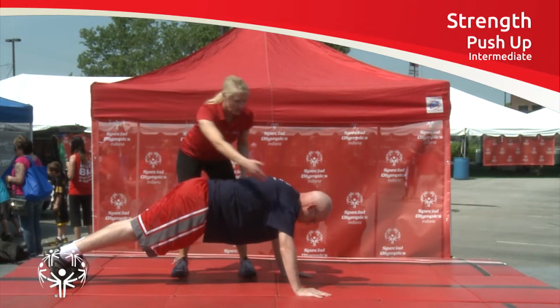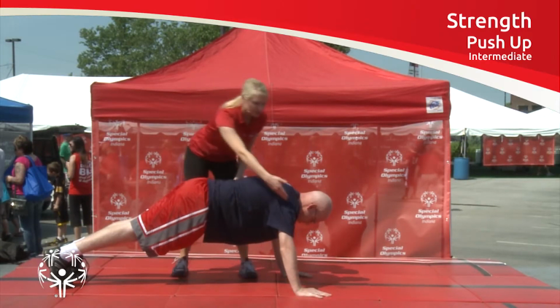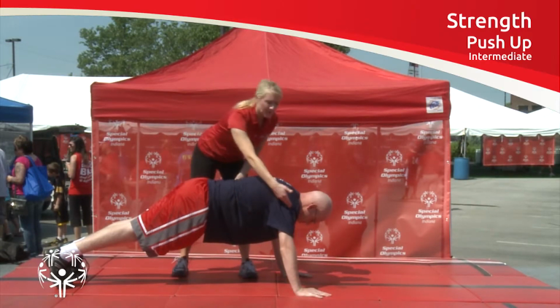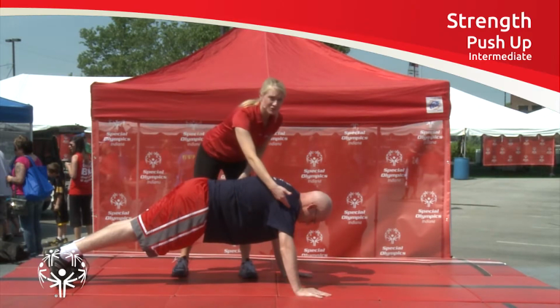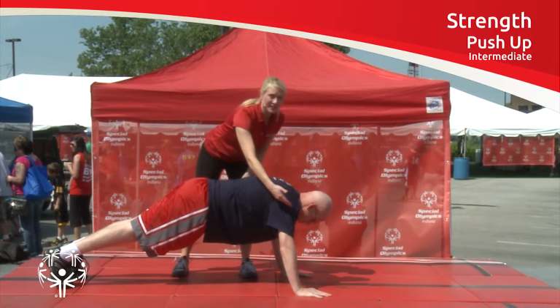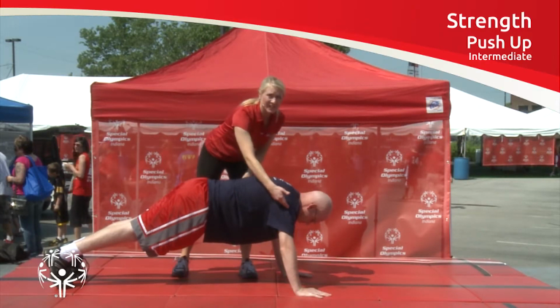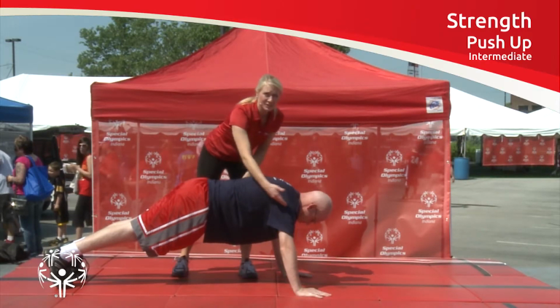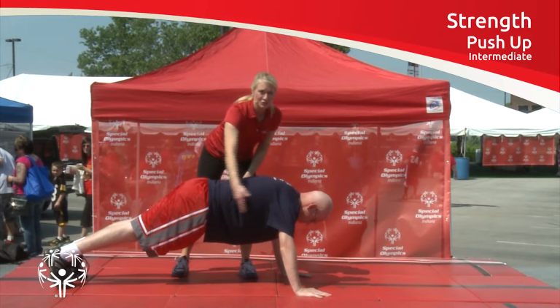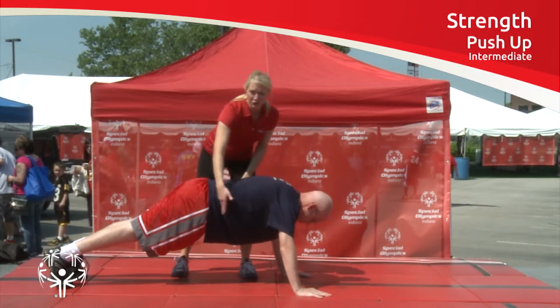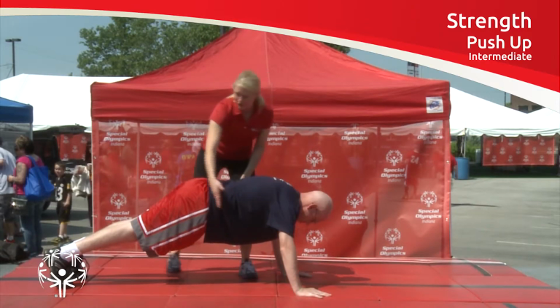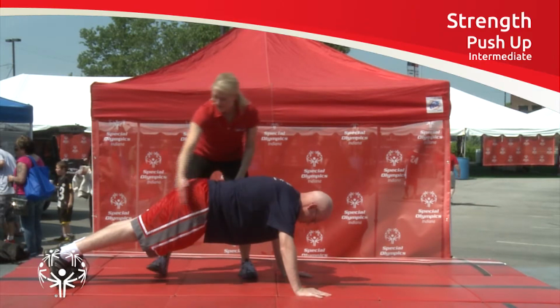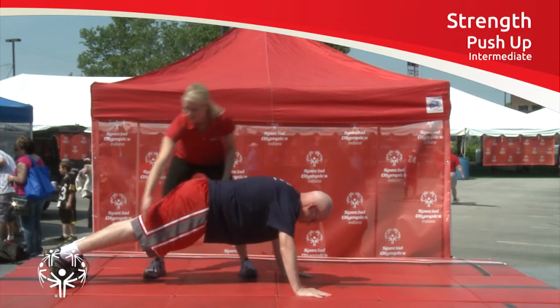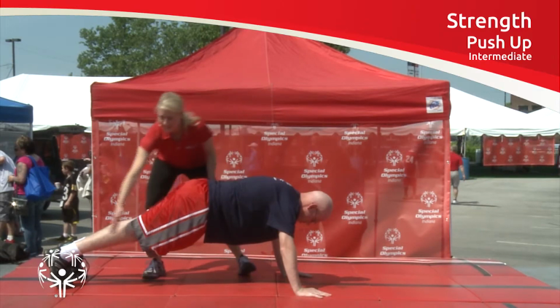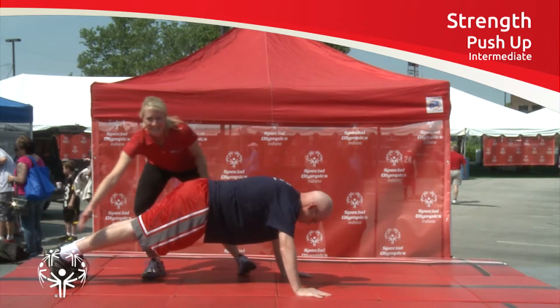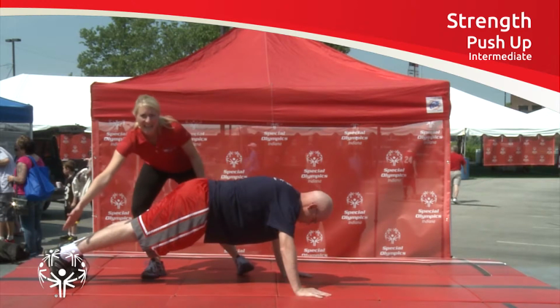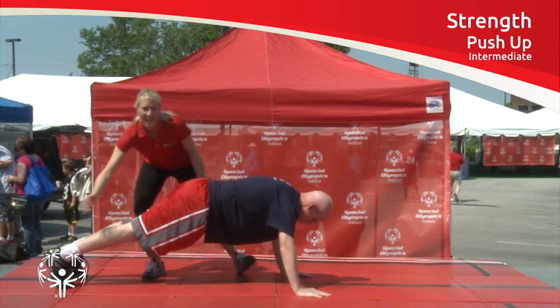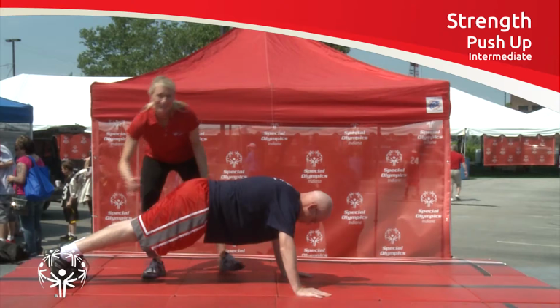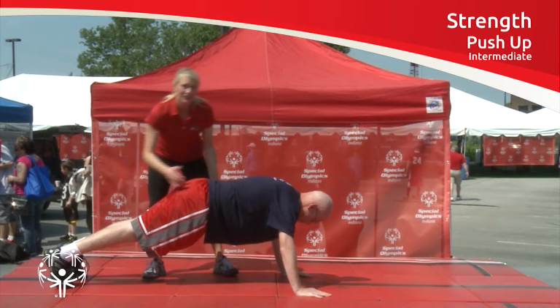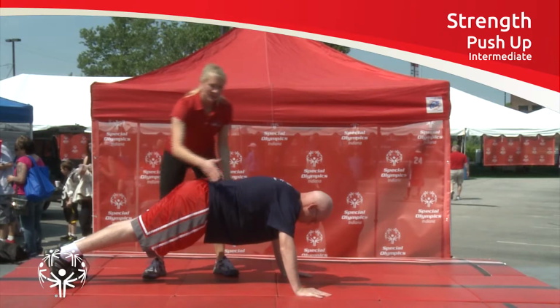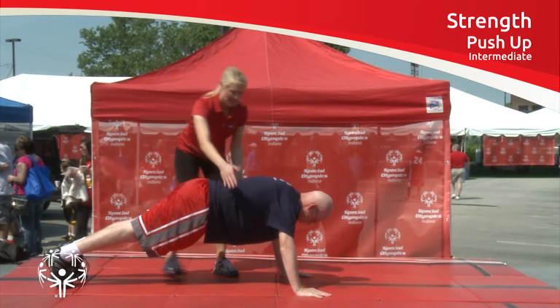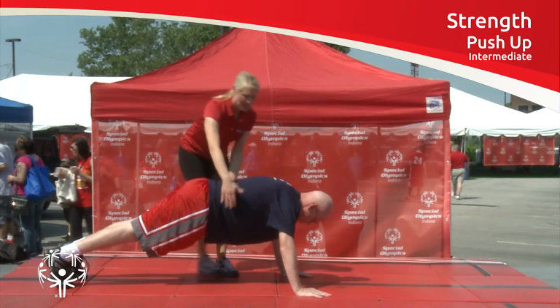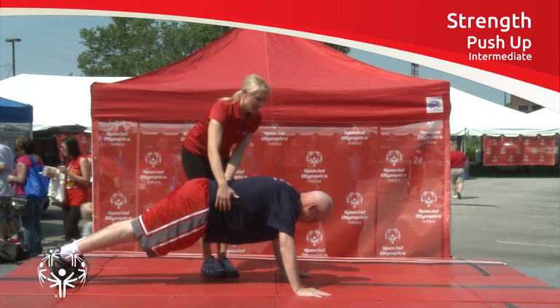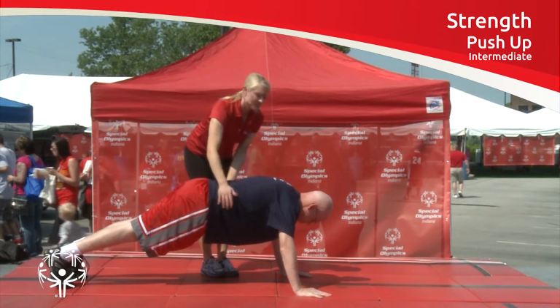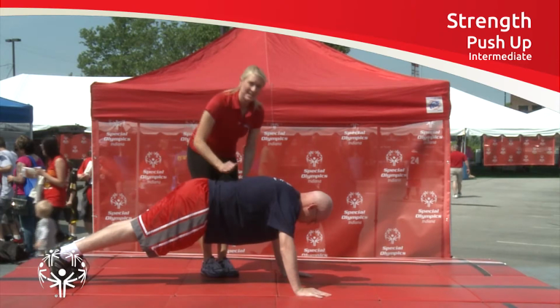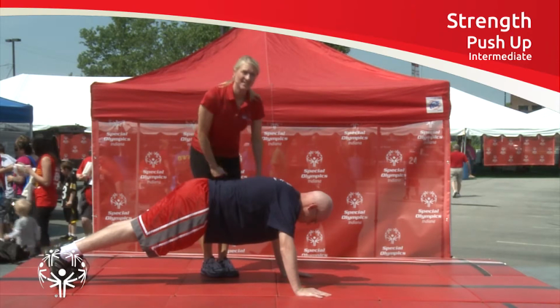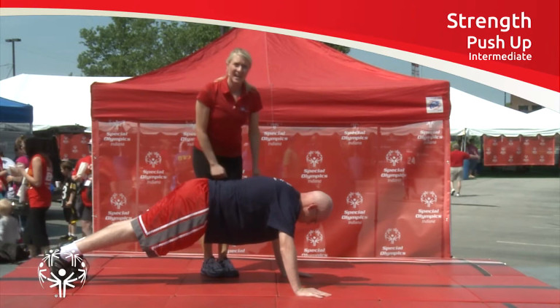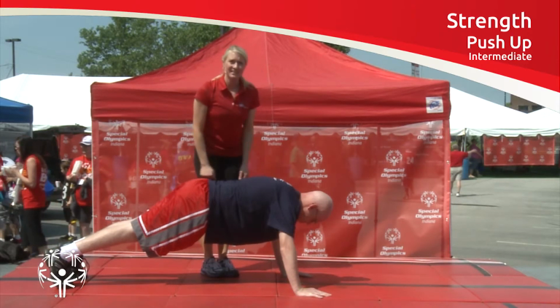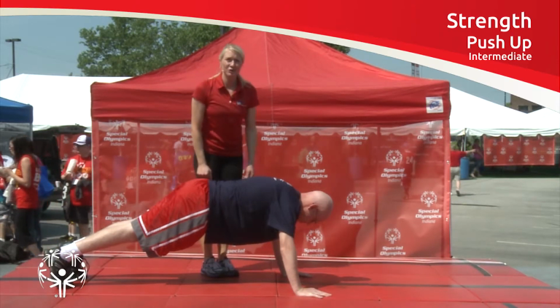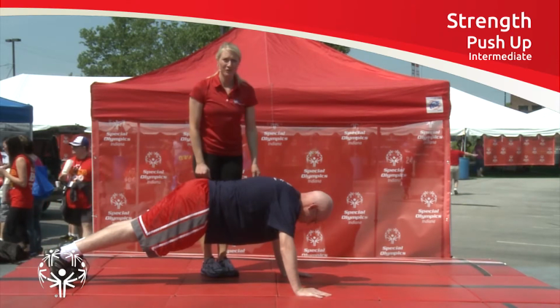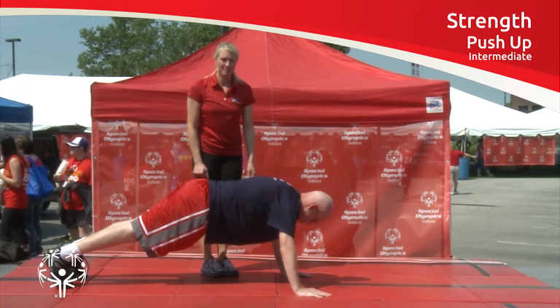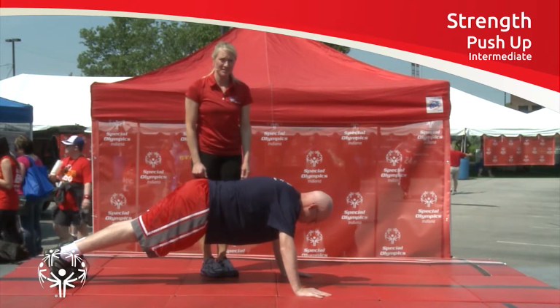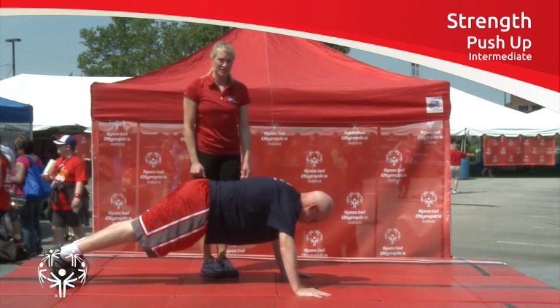You've got a straight line — shoulder, hip, knee, ankle — and just have that athlete hold that position.